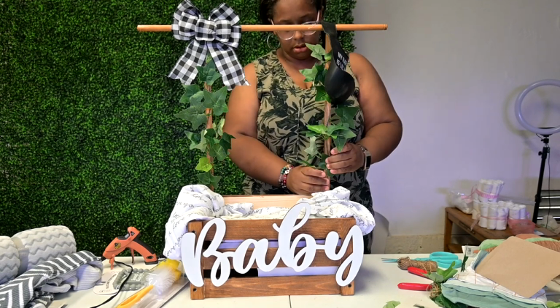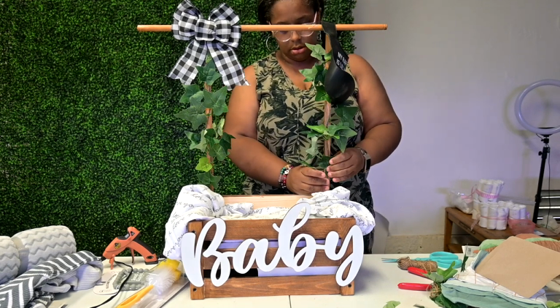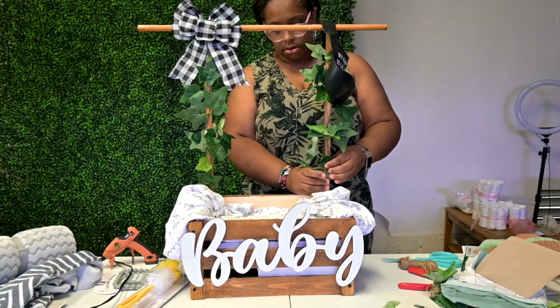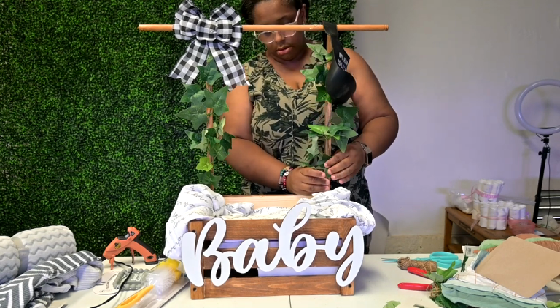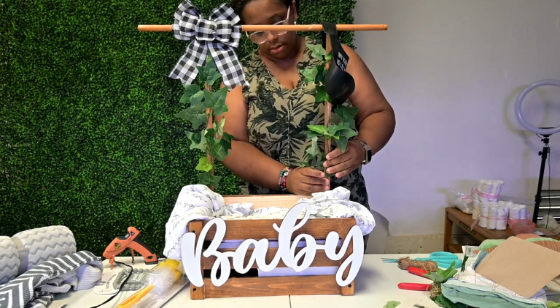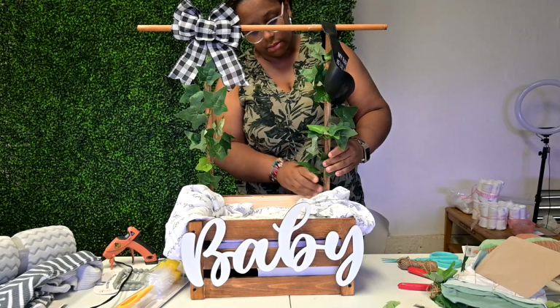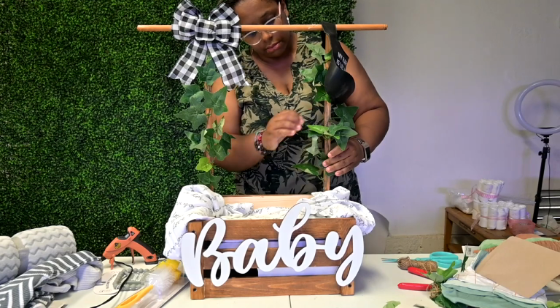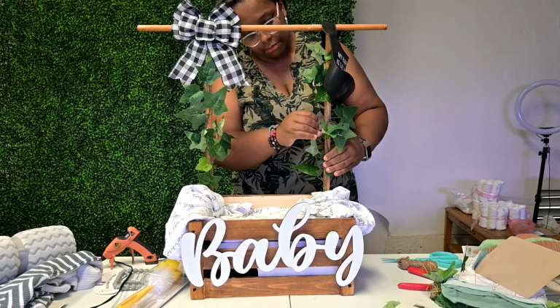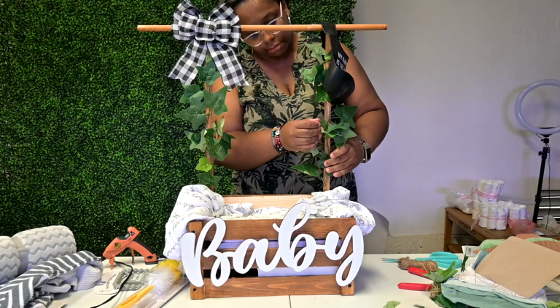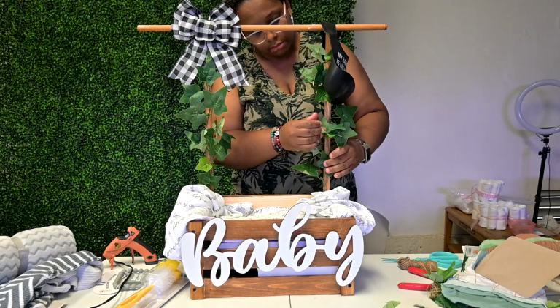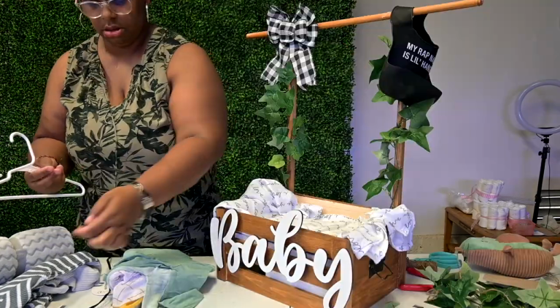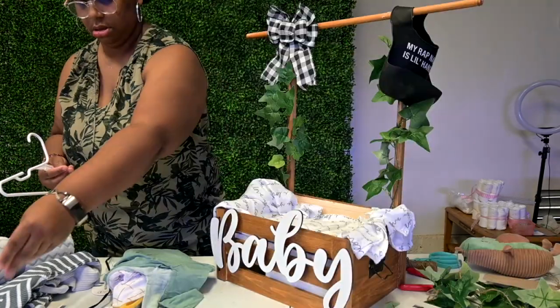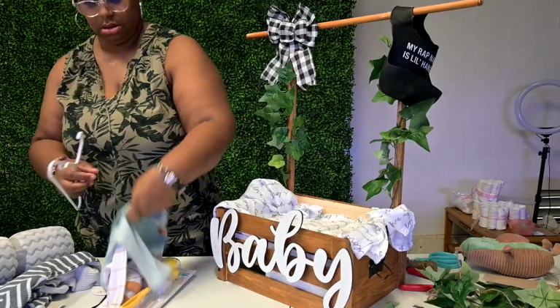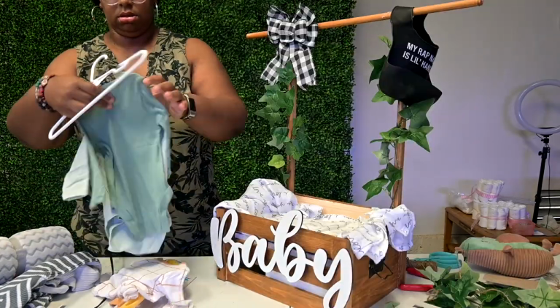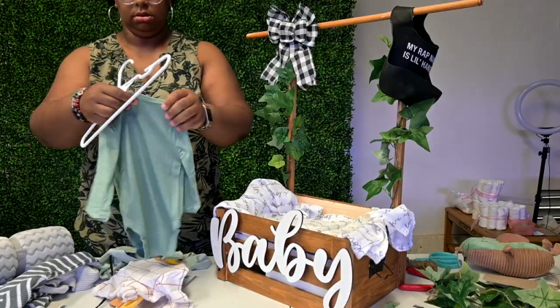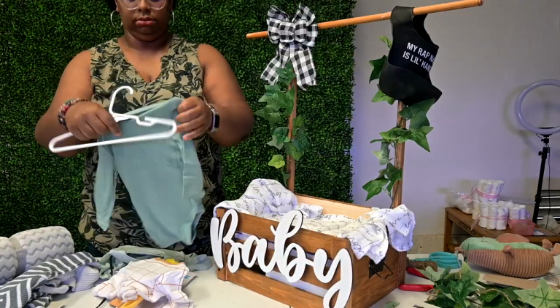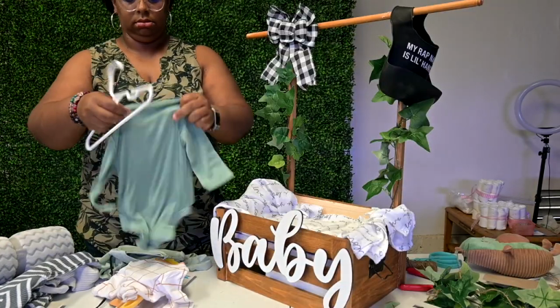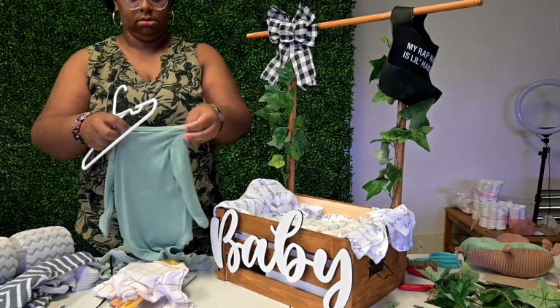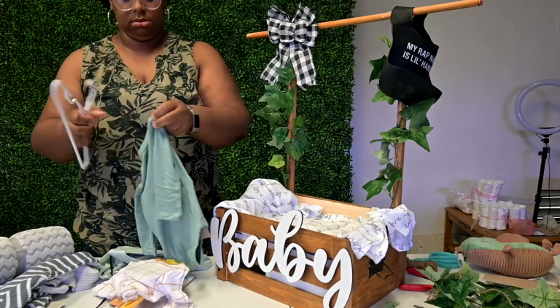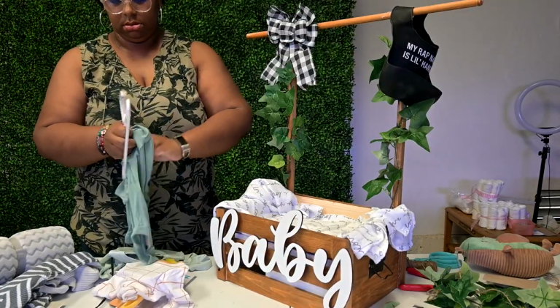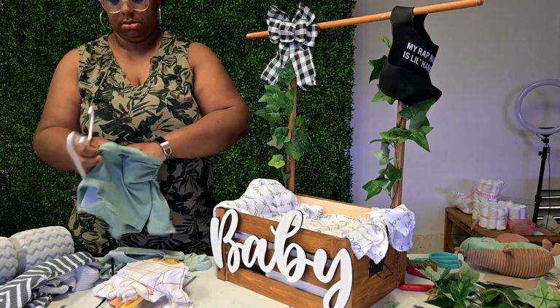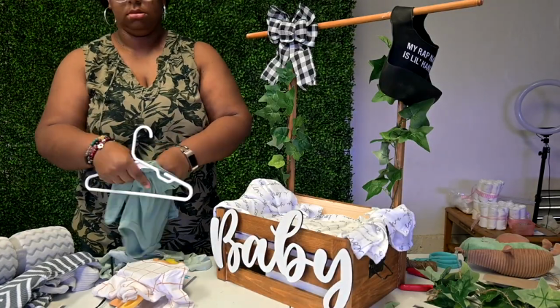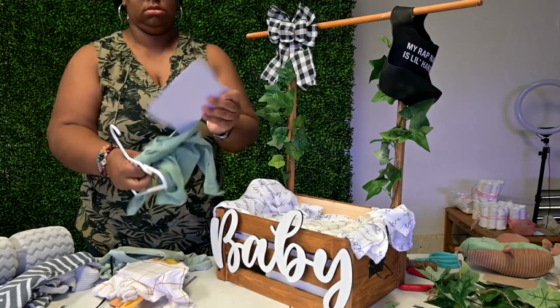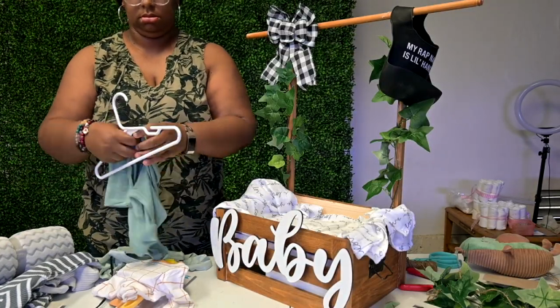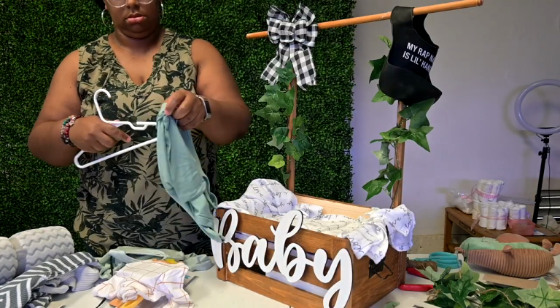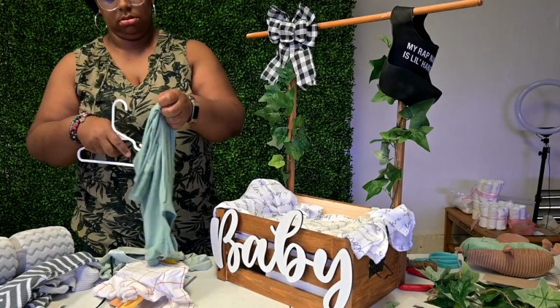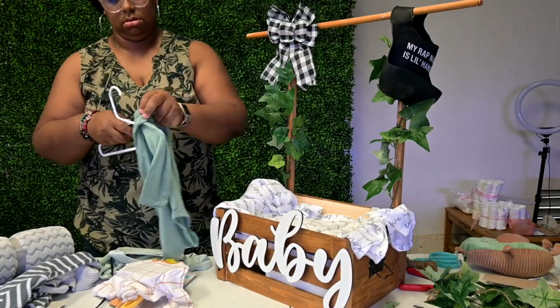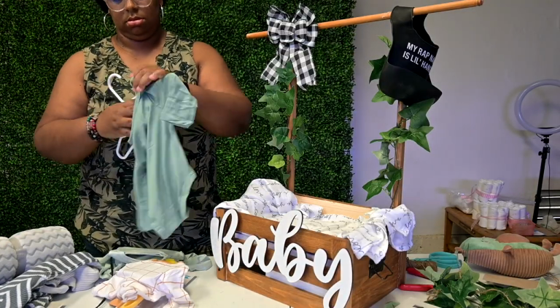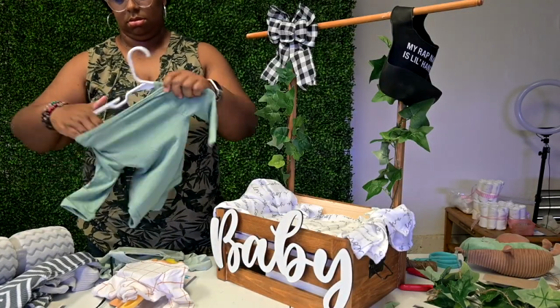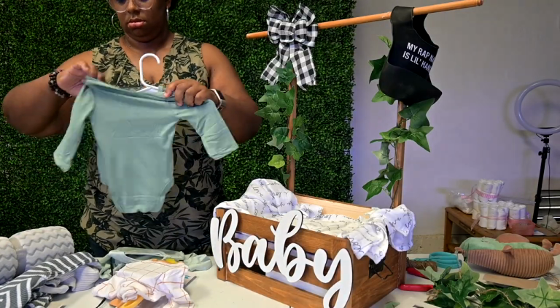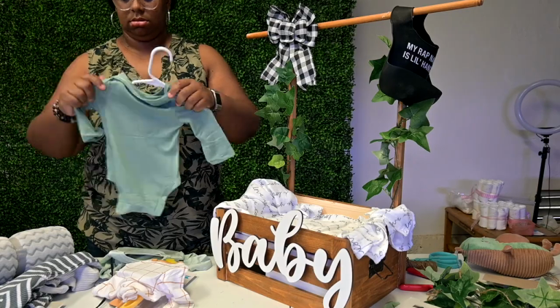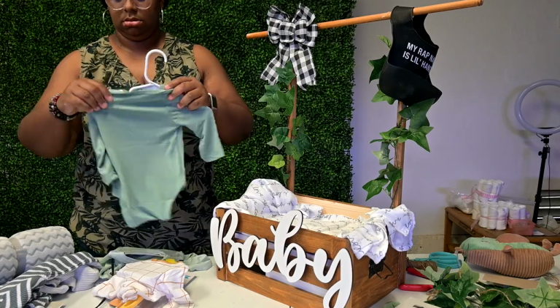Now it's time for the fun part — I'm just going to let you guys see the transformation.